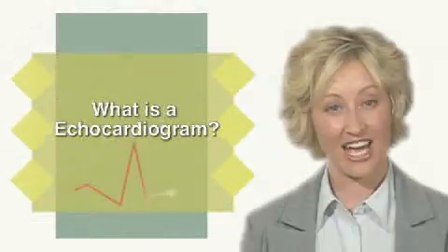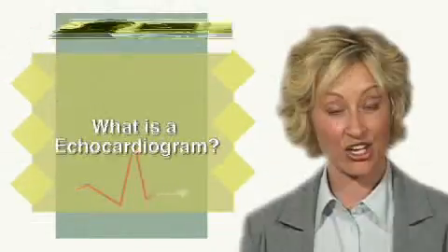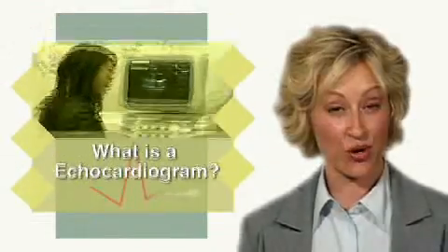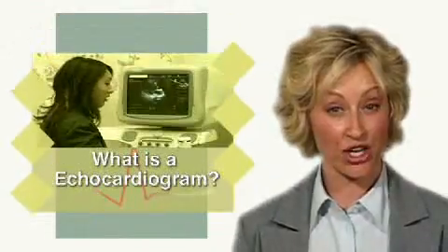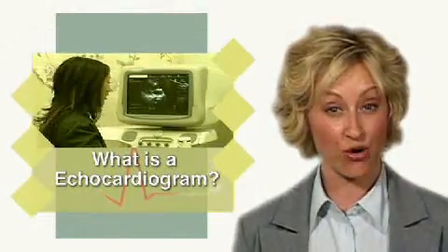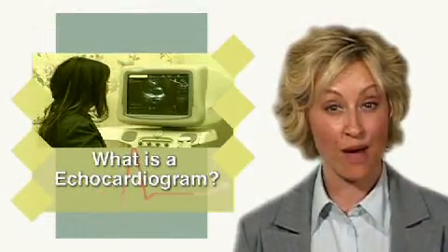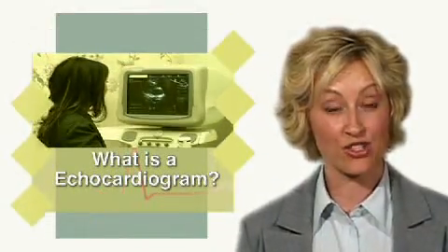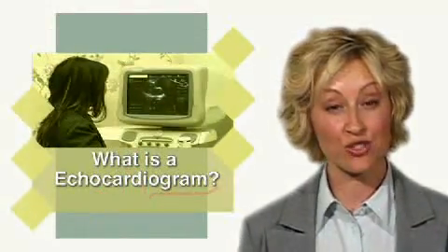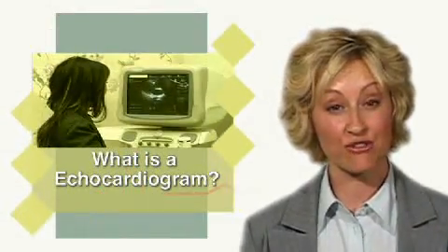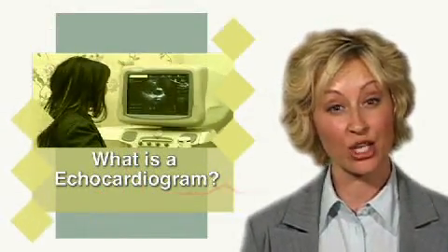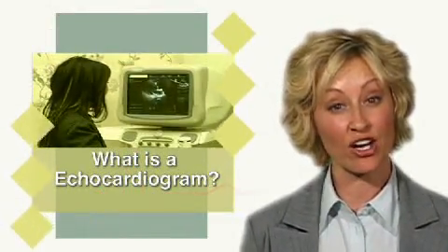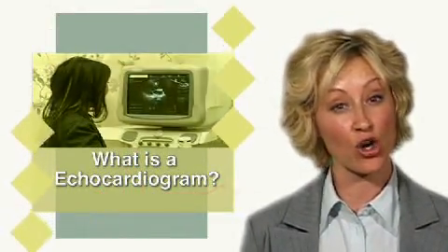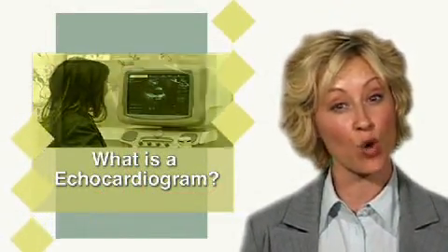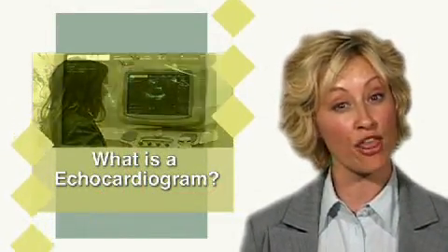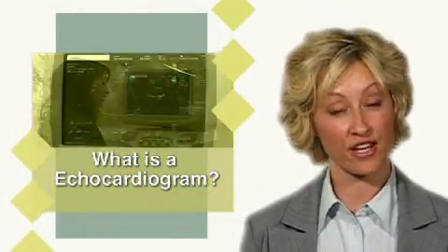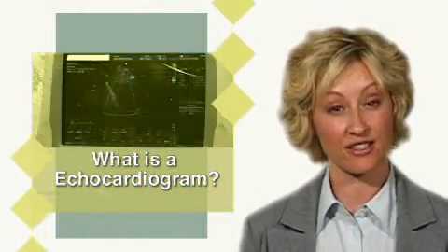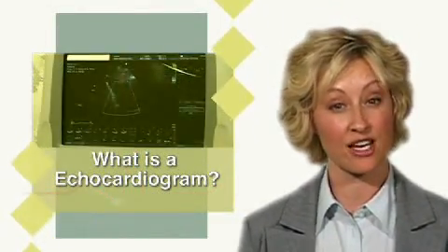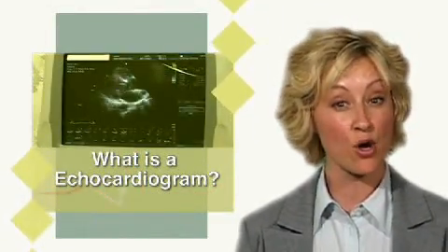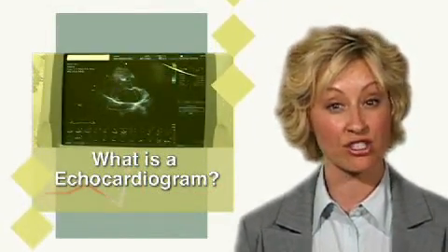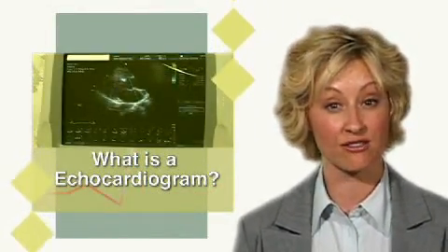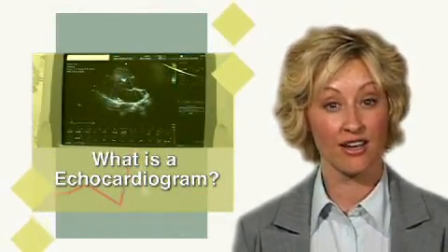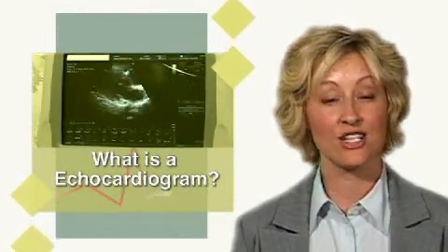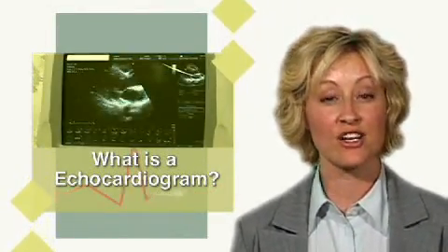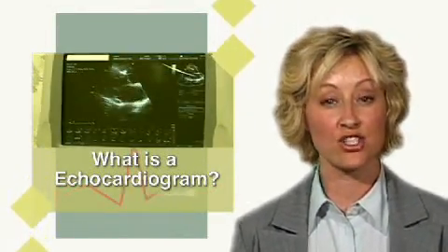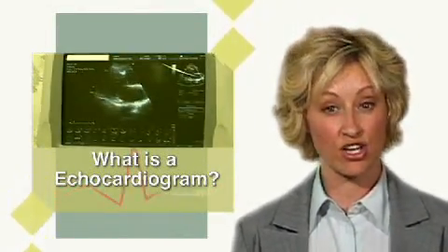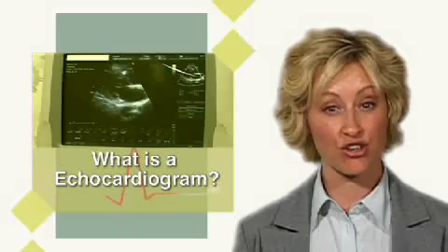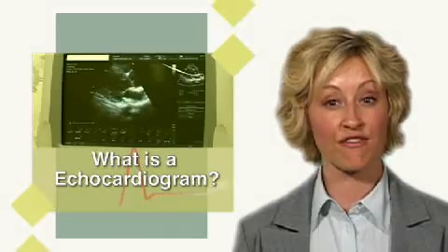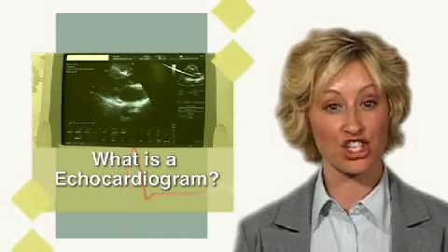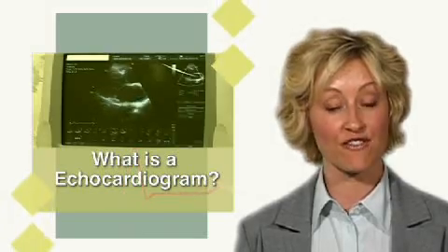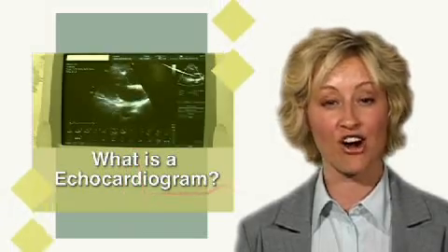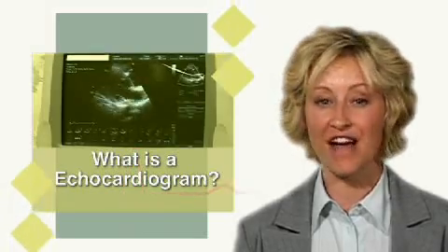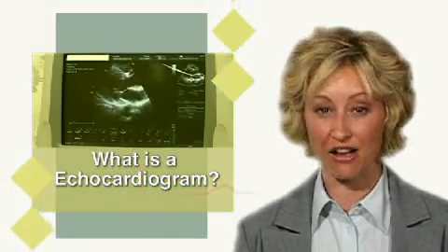An echocardiogram is used to evaluate heart wall thickness and motion, as well as the structure and function of the heart valves.